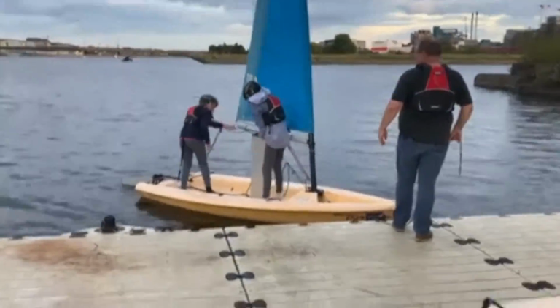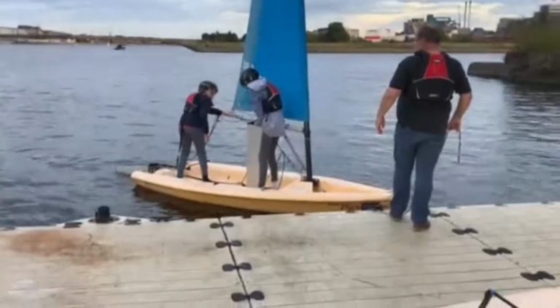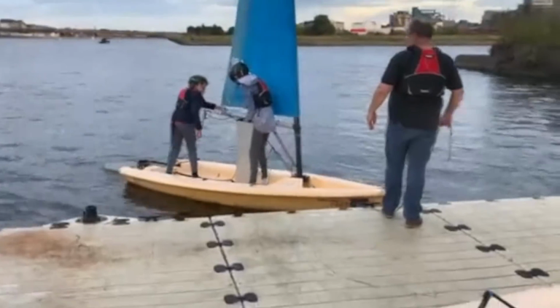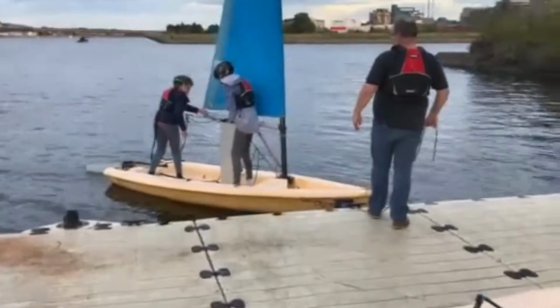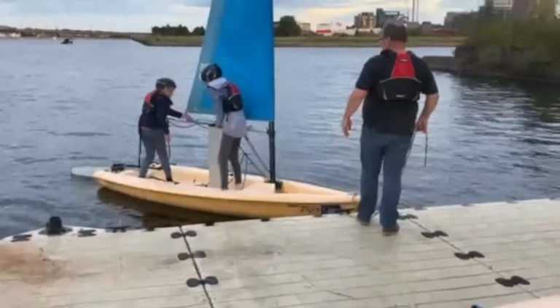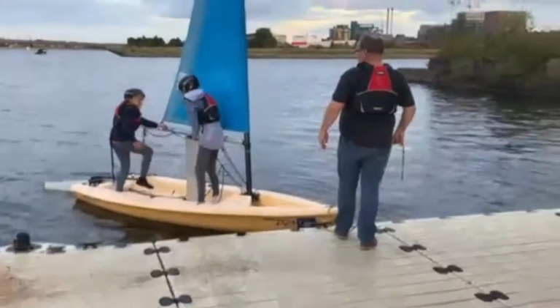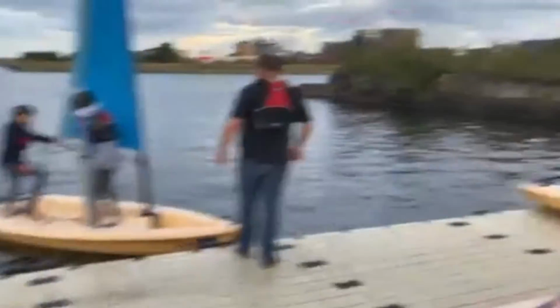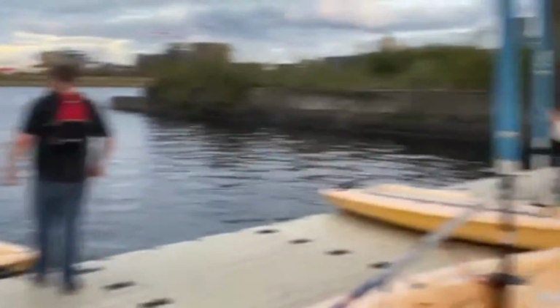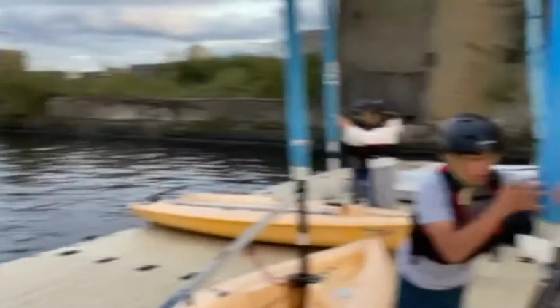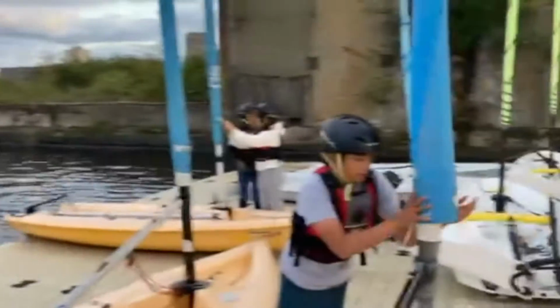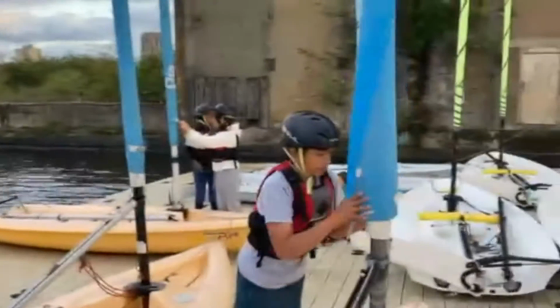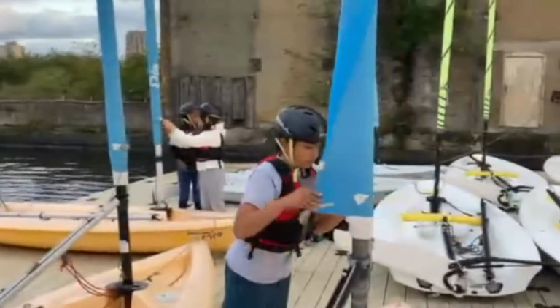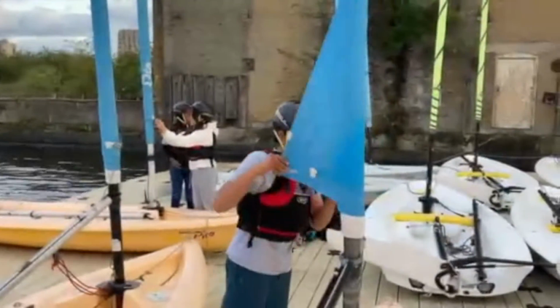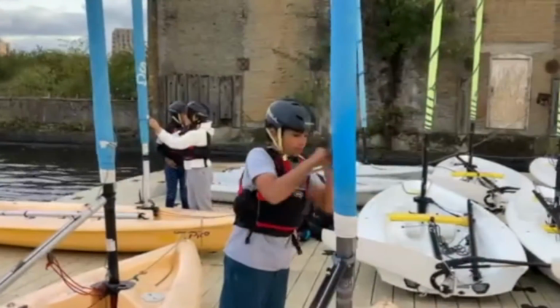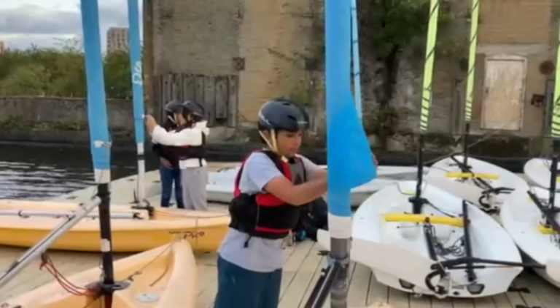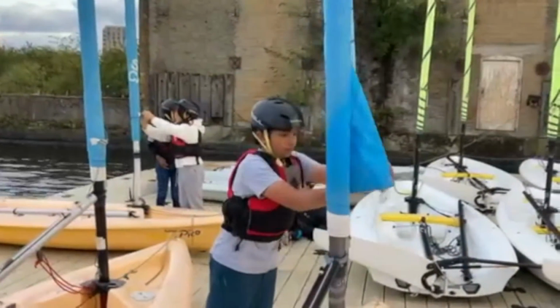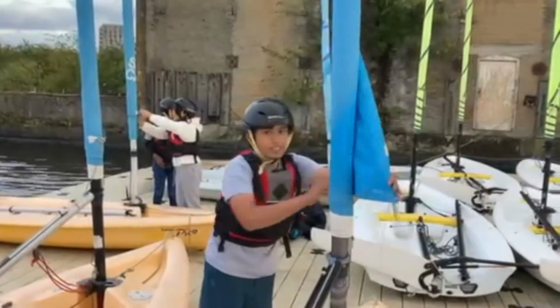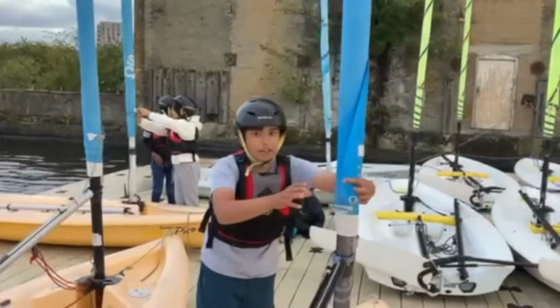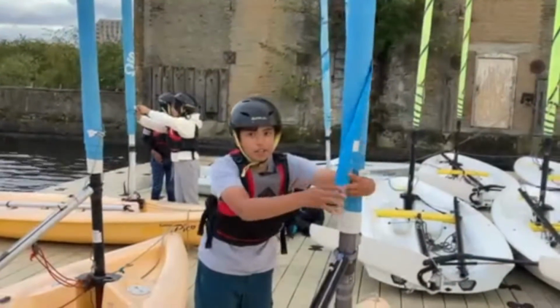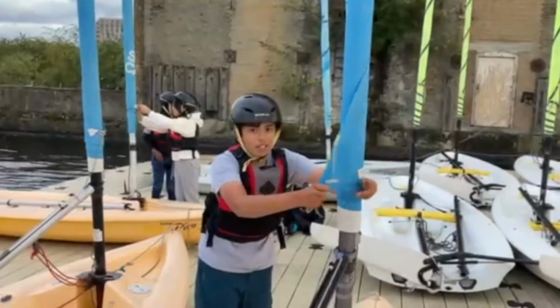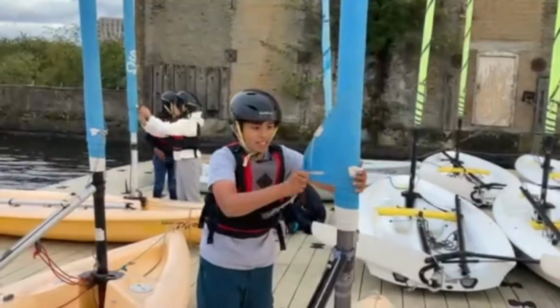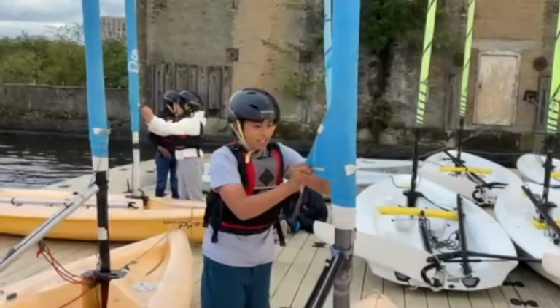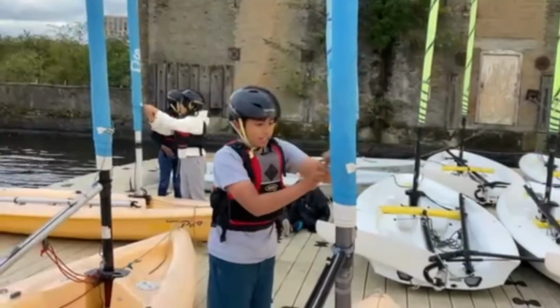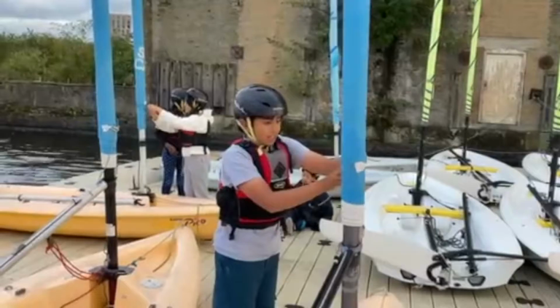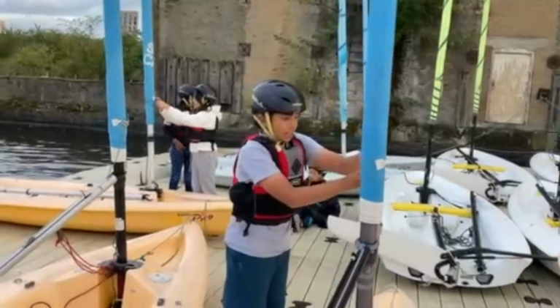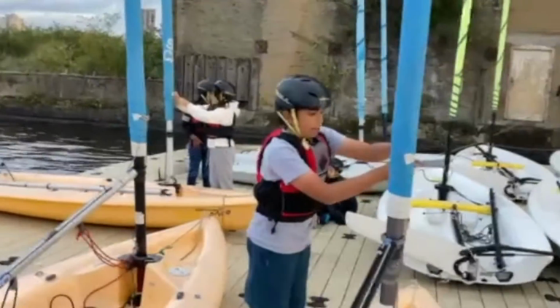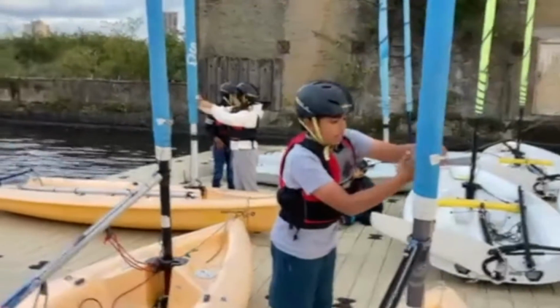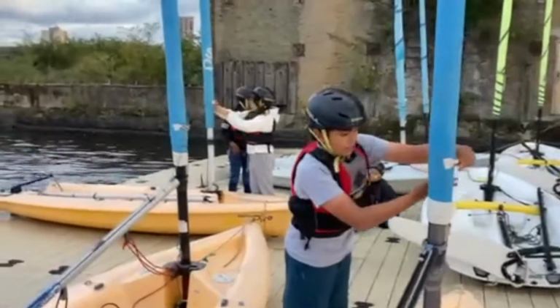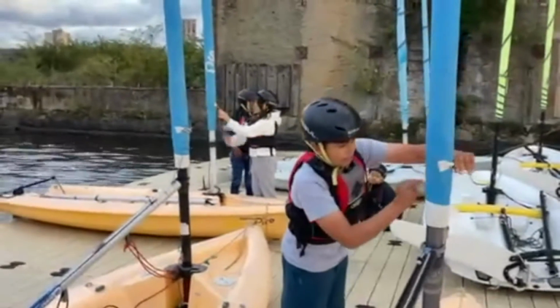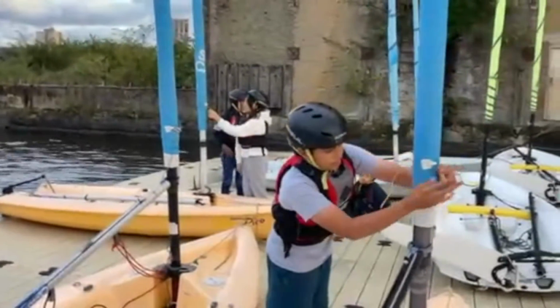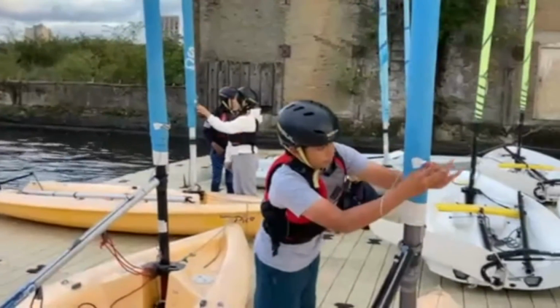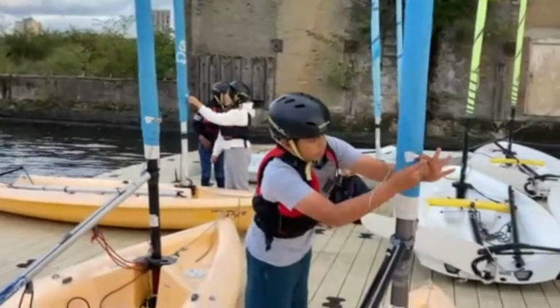So we rigged the Picos, had a short demonstration, and then in teams we got the Picos ready to go sailing and out on the water for our first lesson.